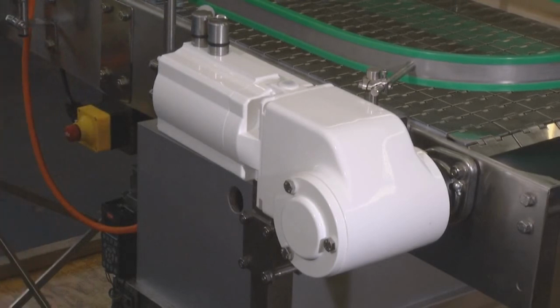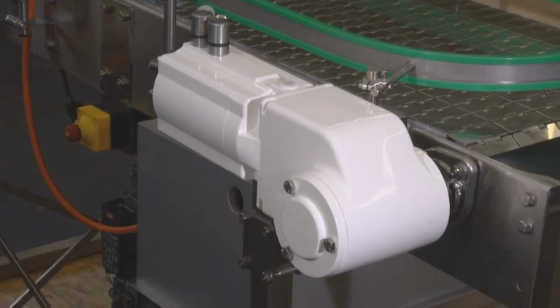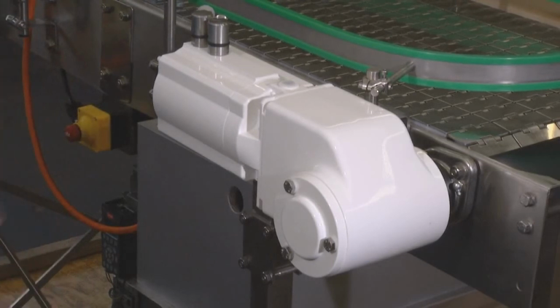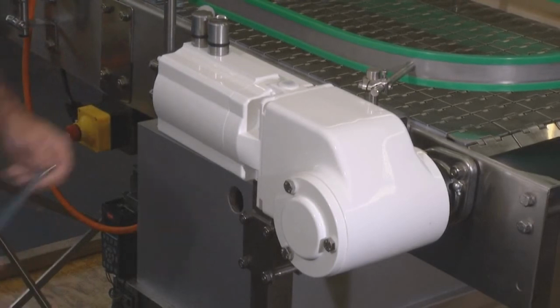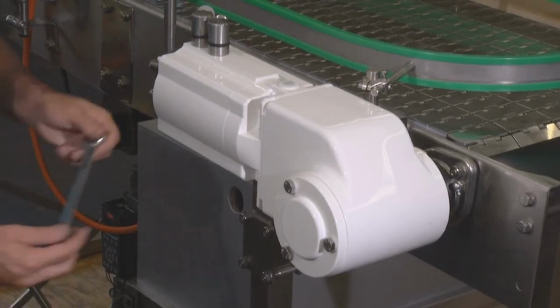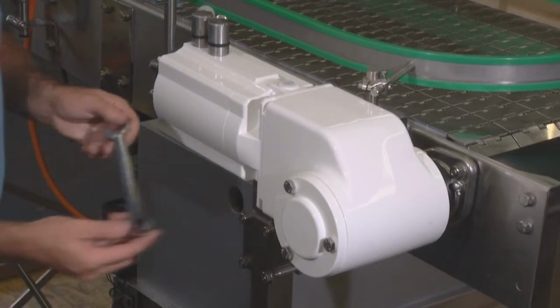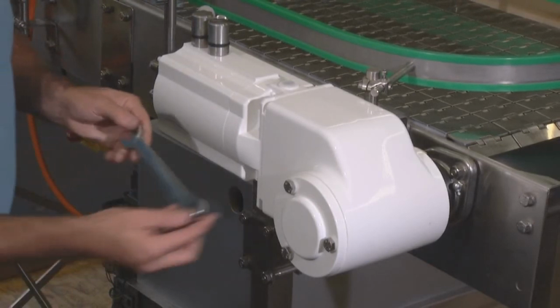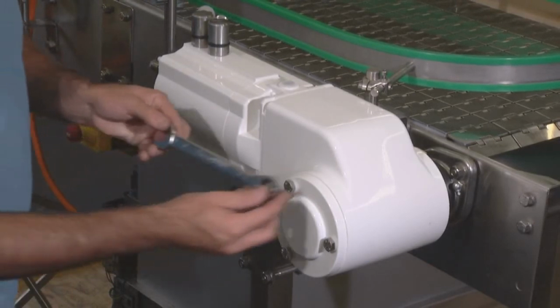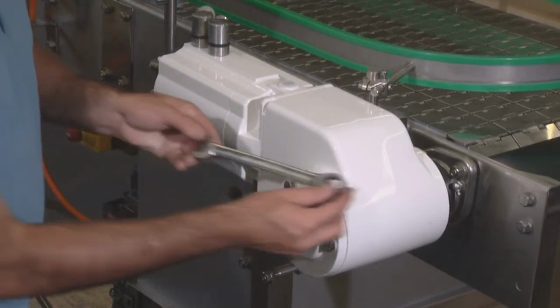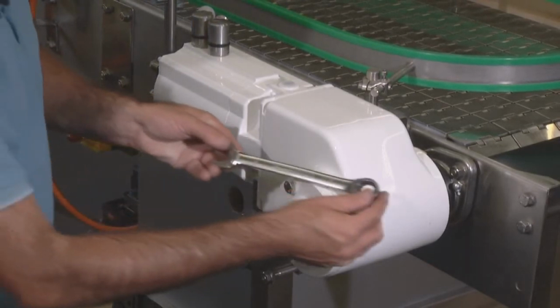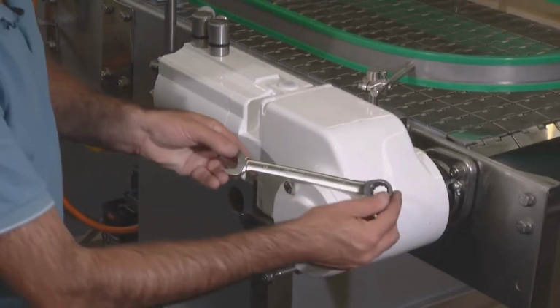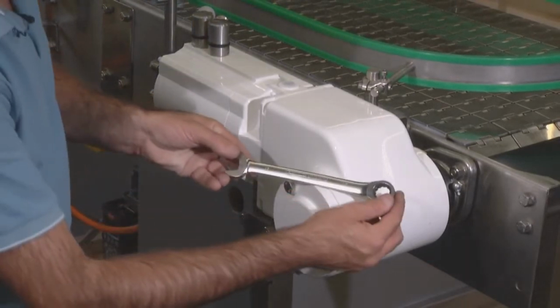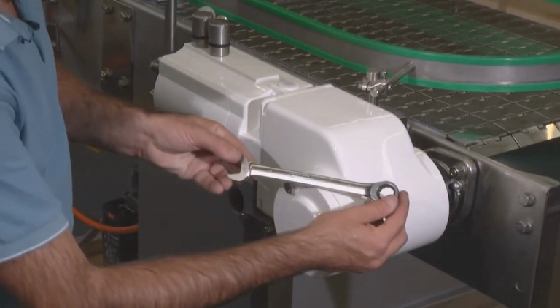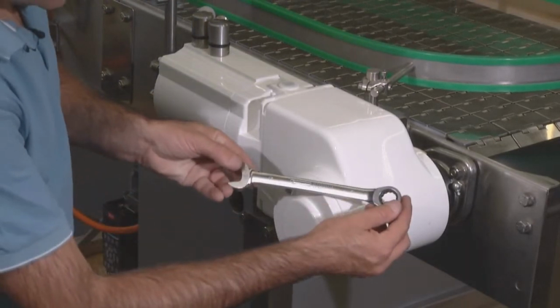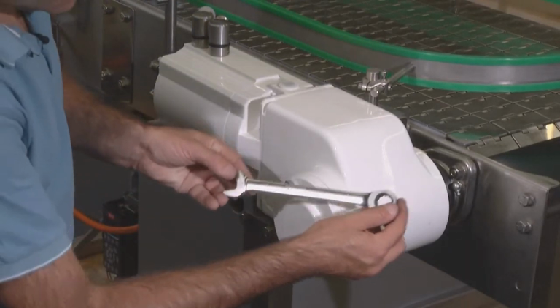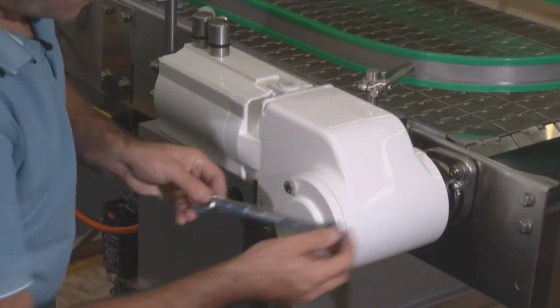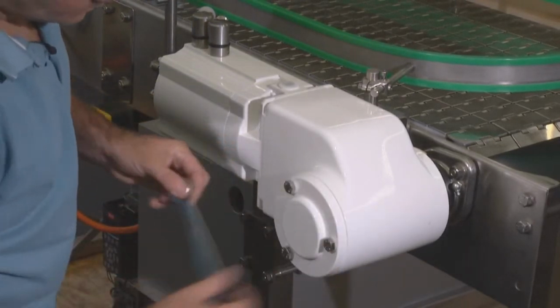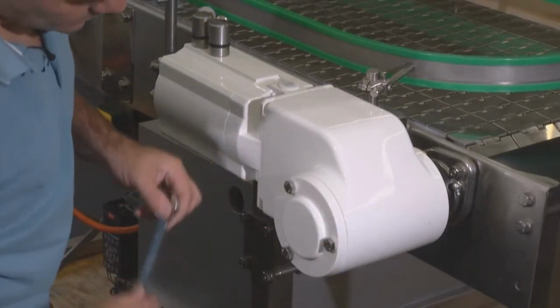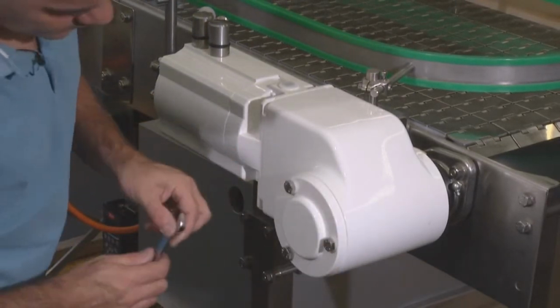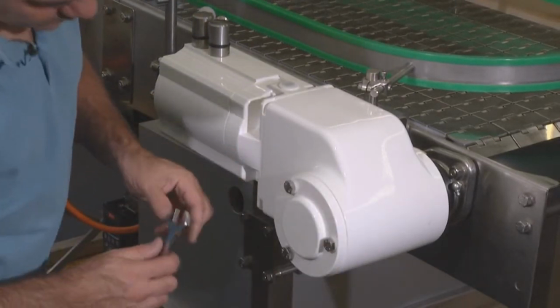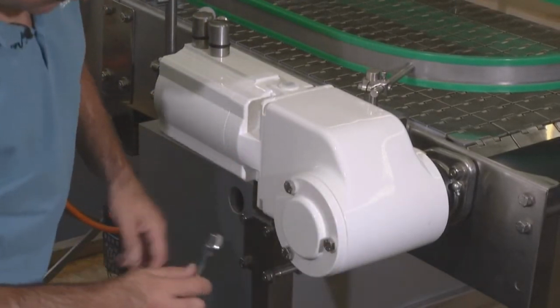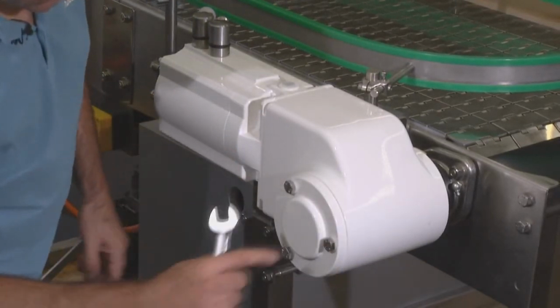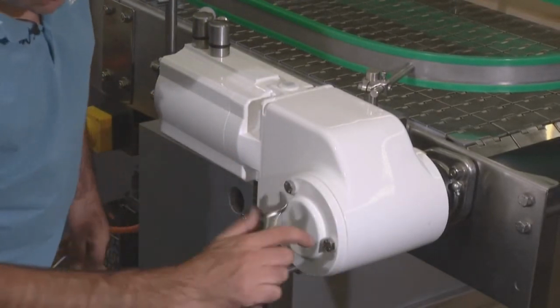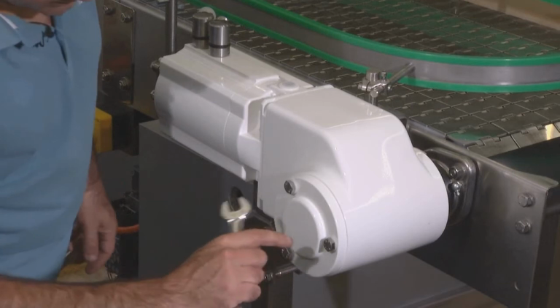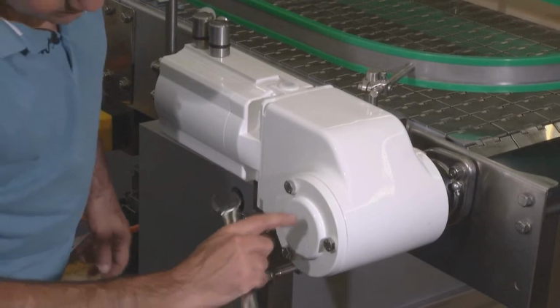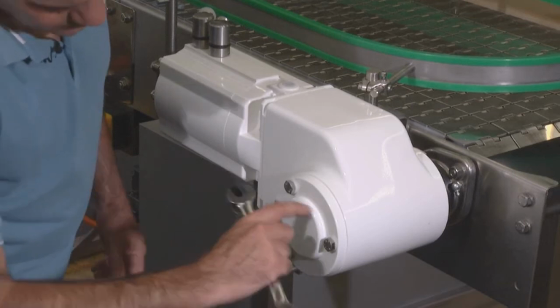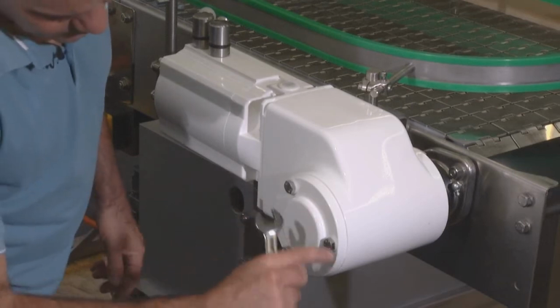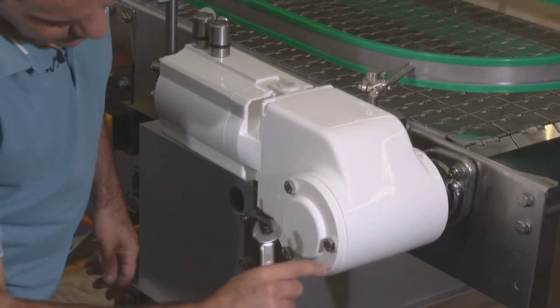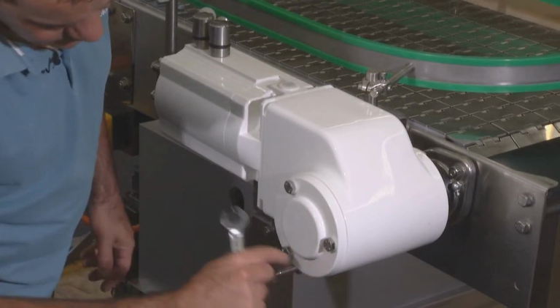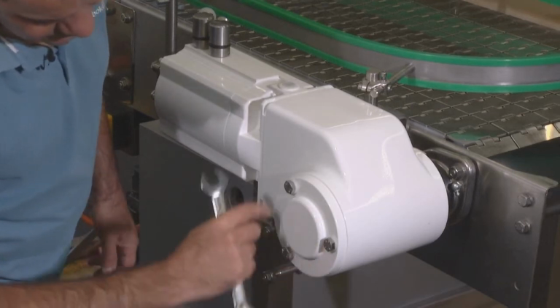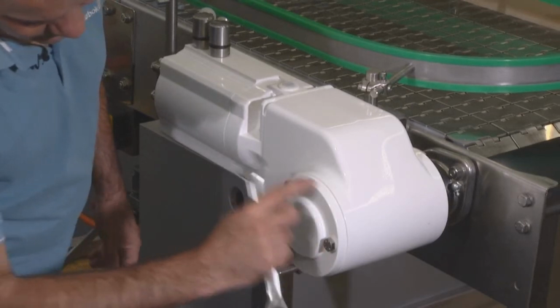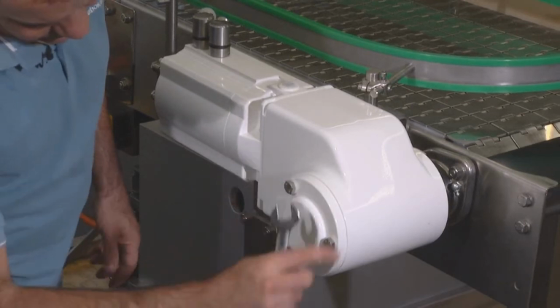While tightening the screws, please be careful and avoid damaging any painted surfaces.